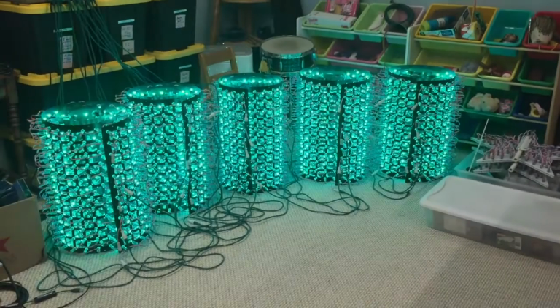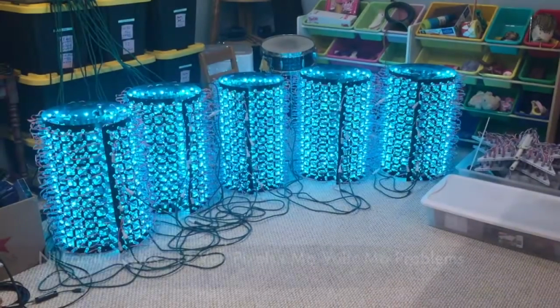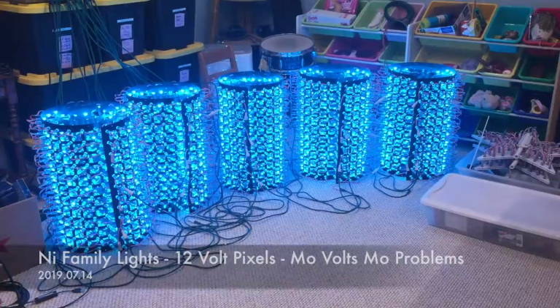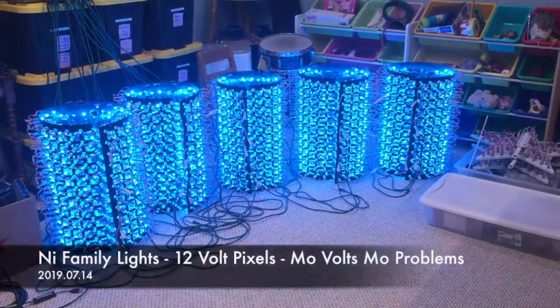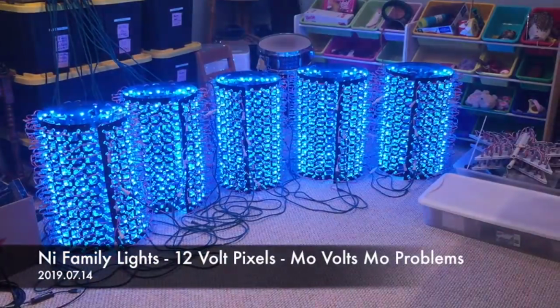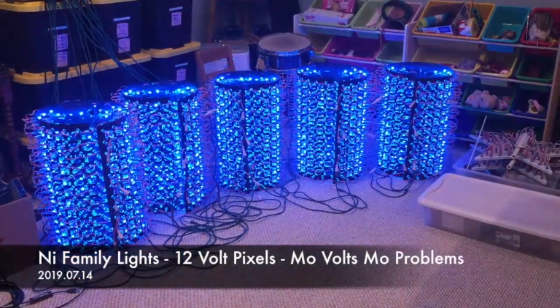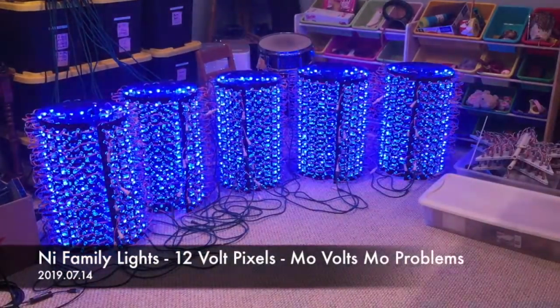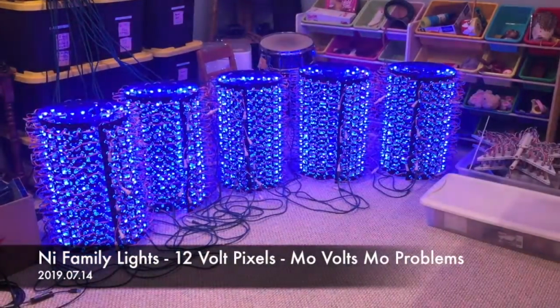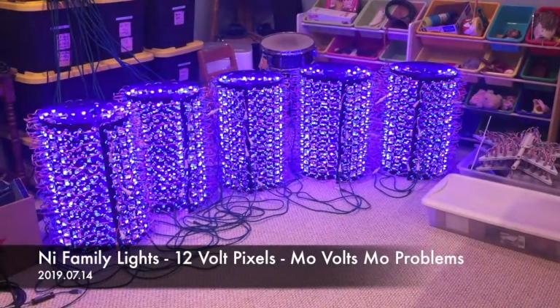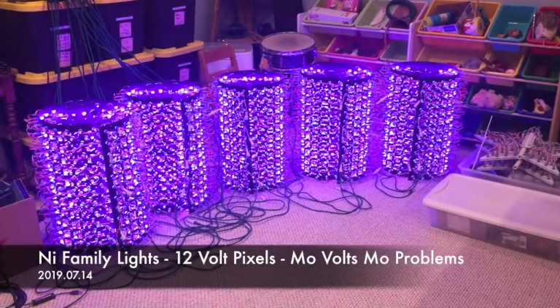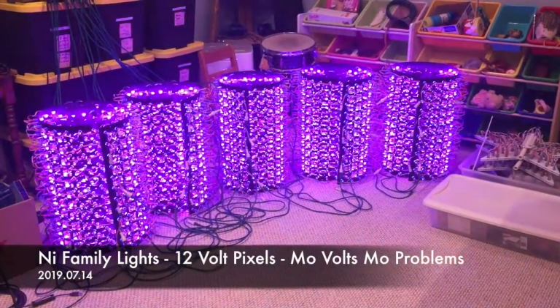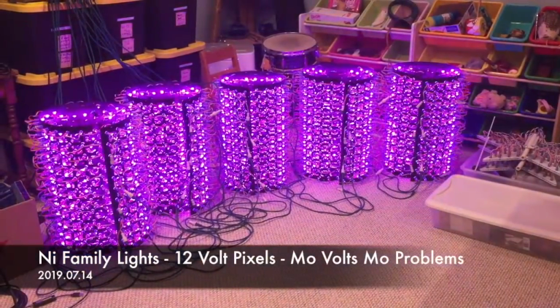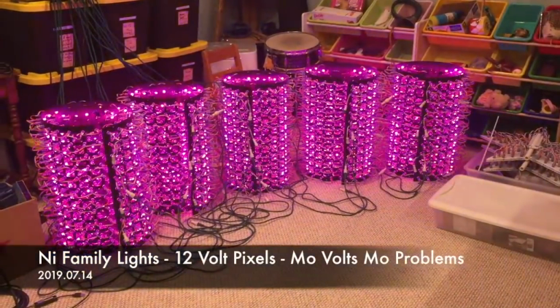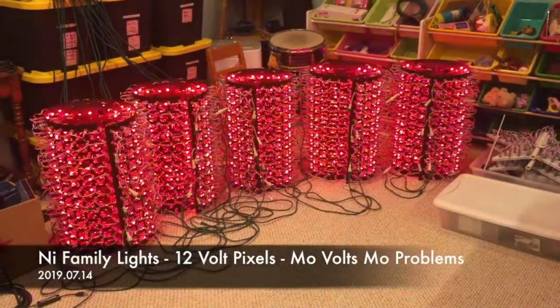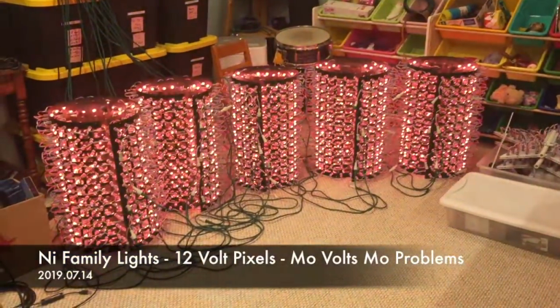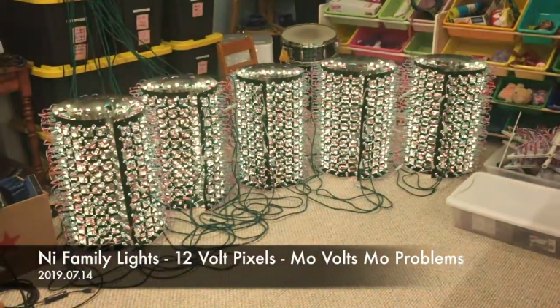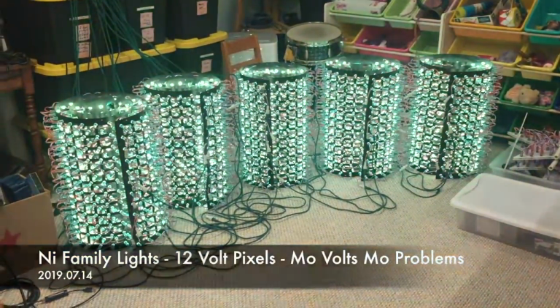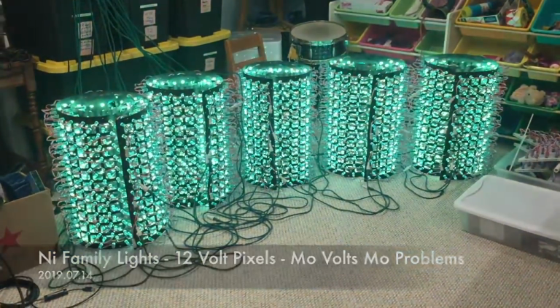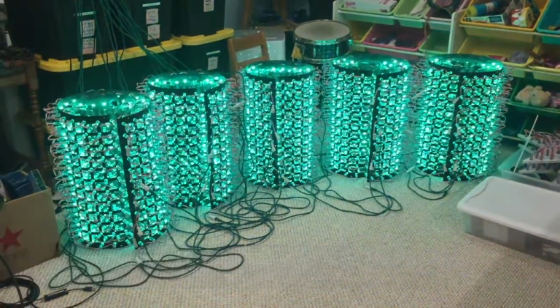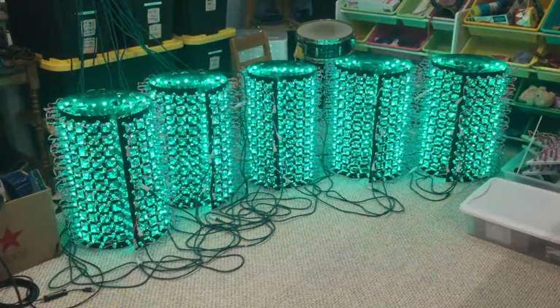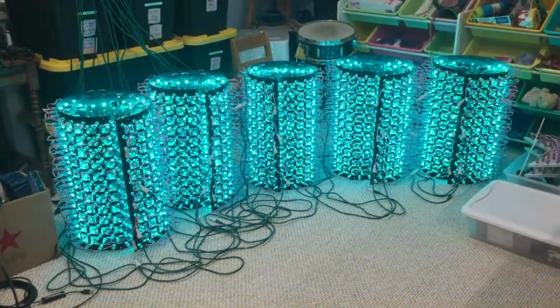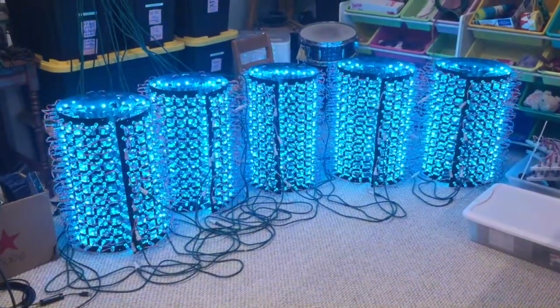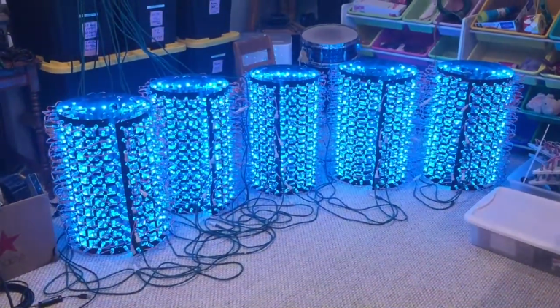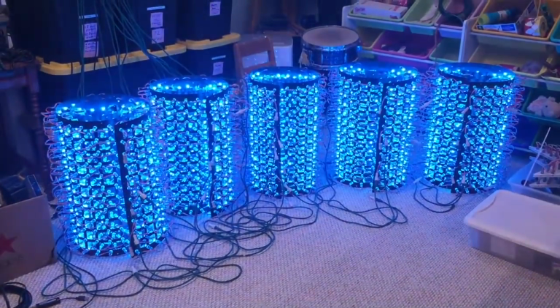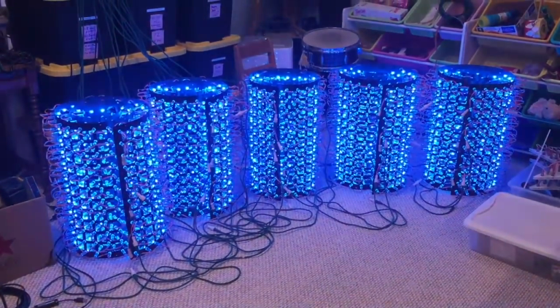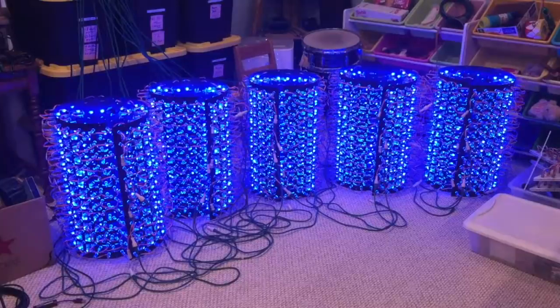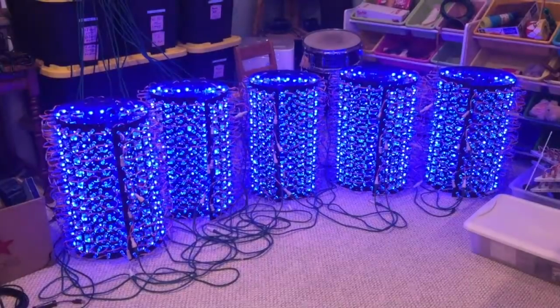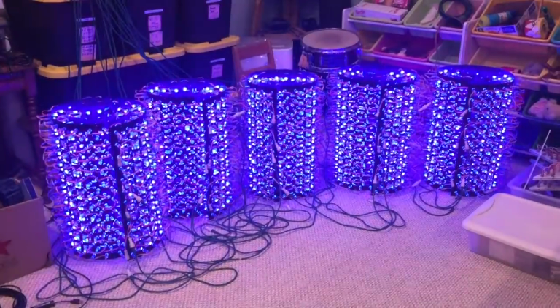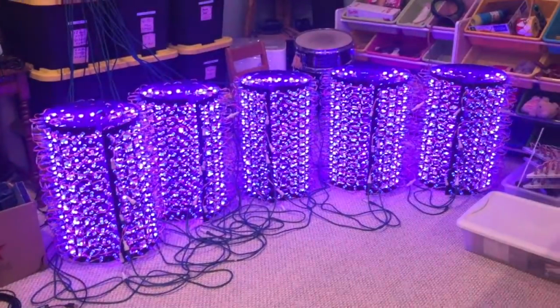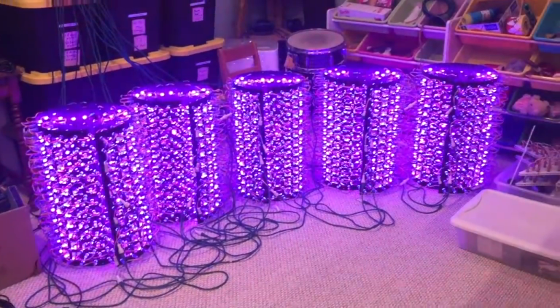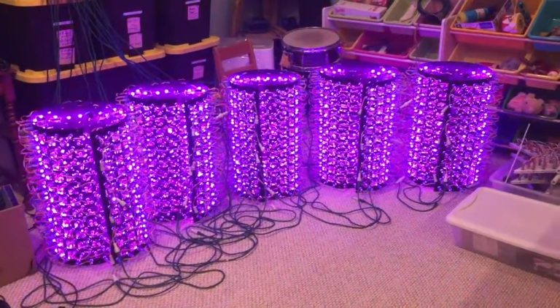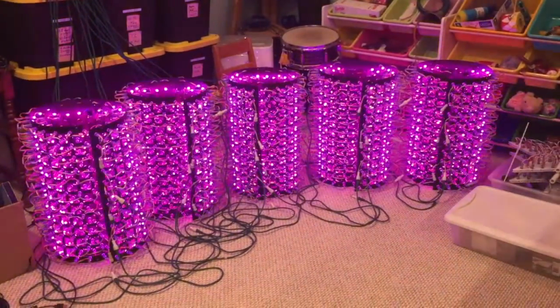Hey Lighting Enthusiasts, it's Steve with the Neve Family Lights. Just wanted to share something I have learned recently.